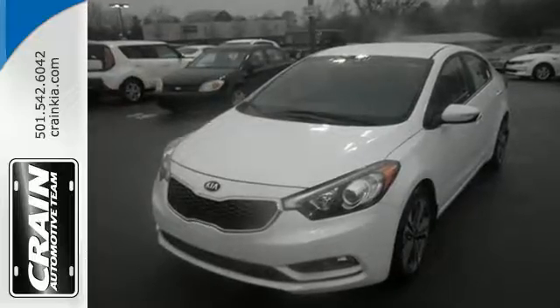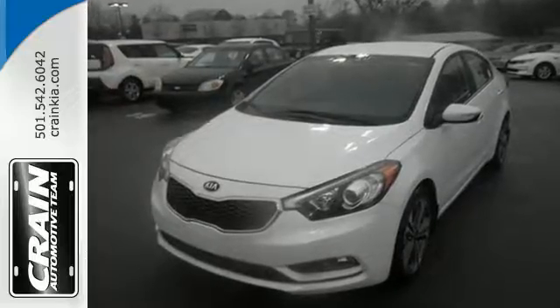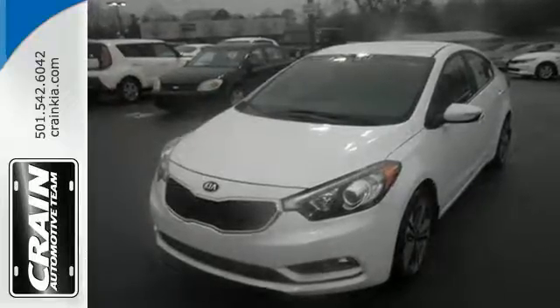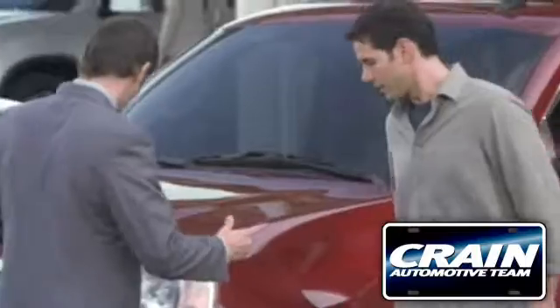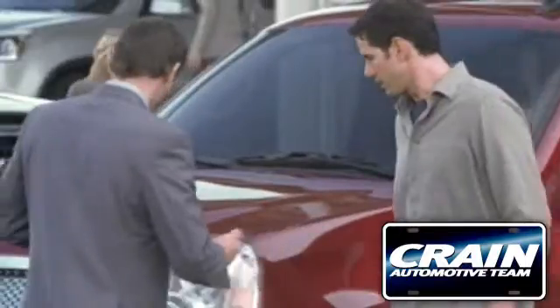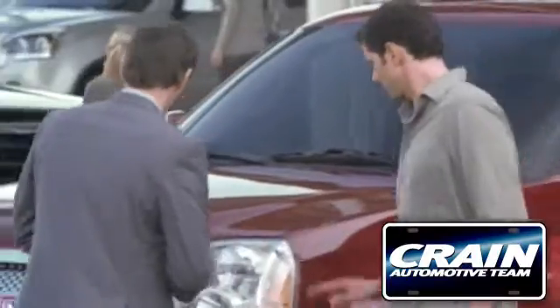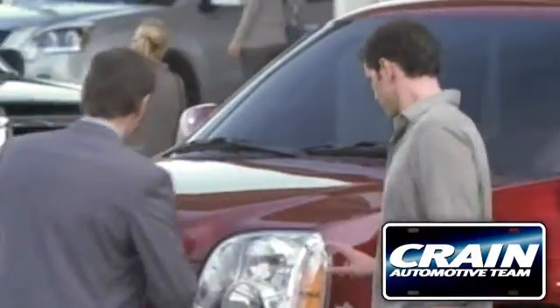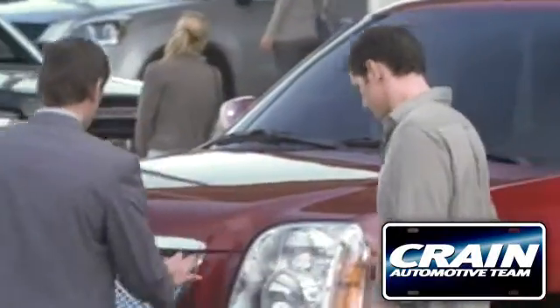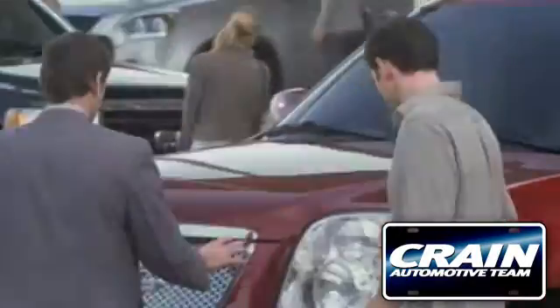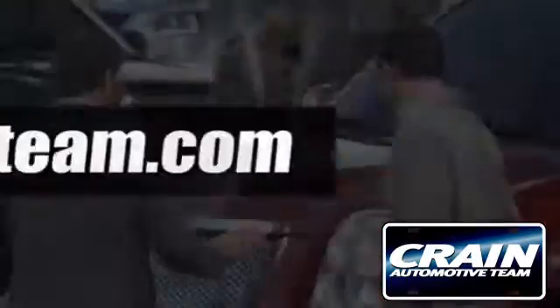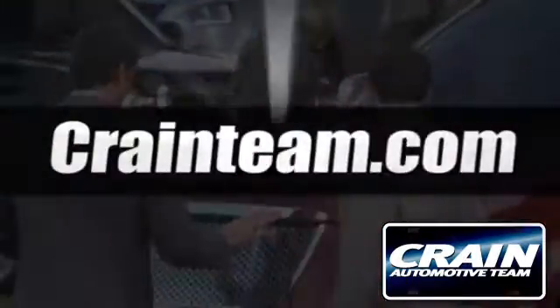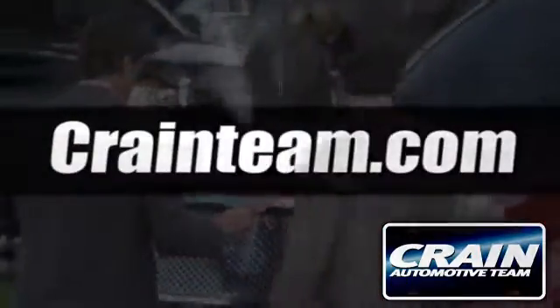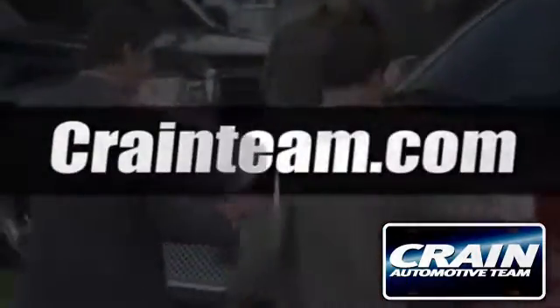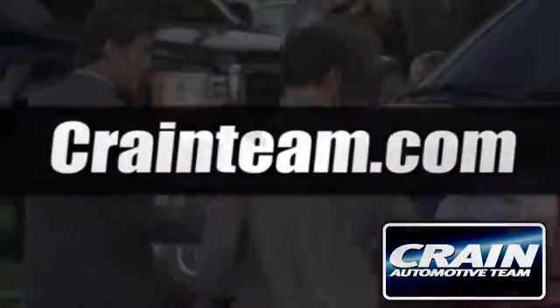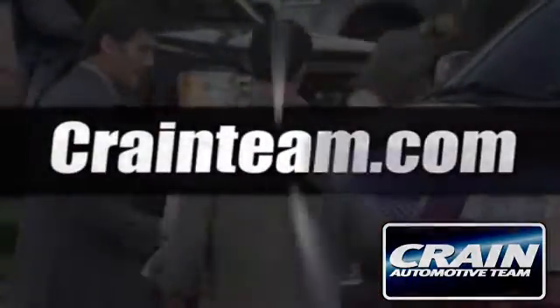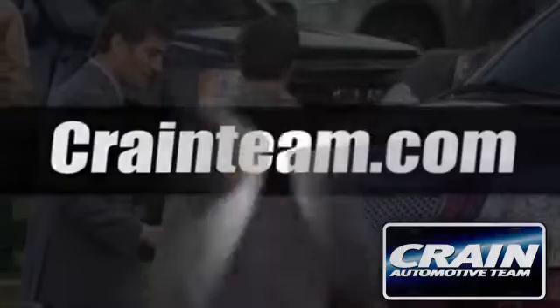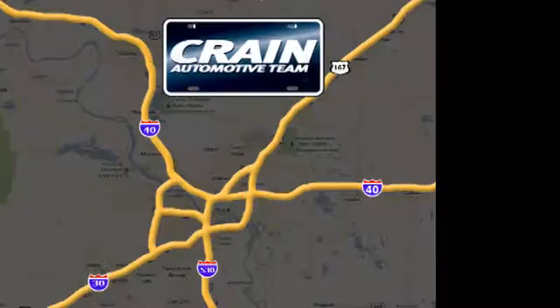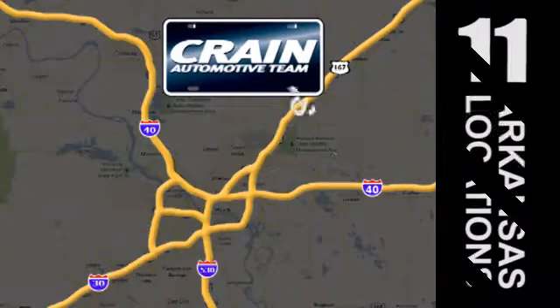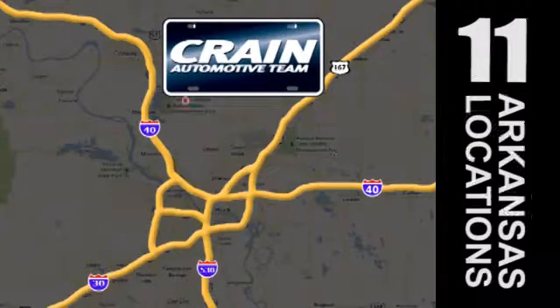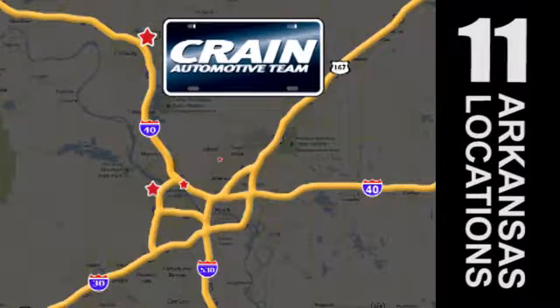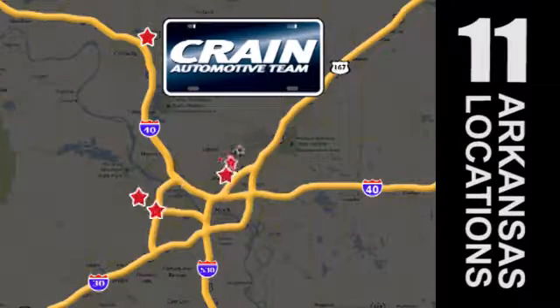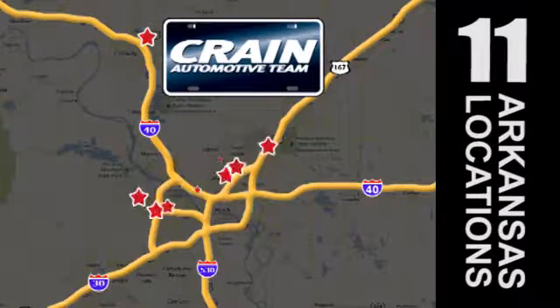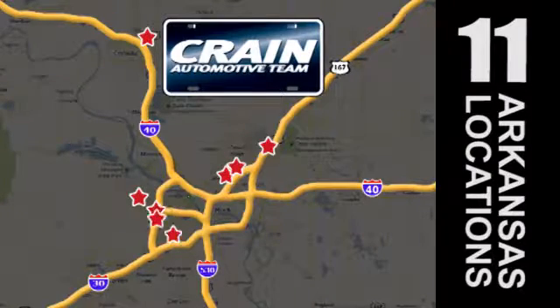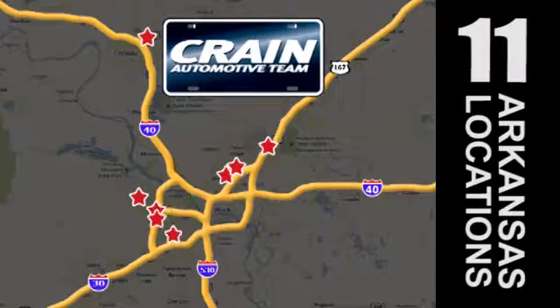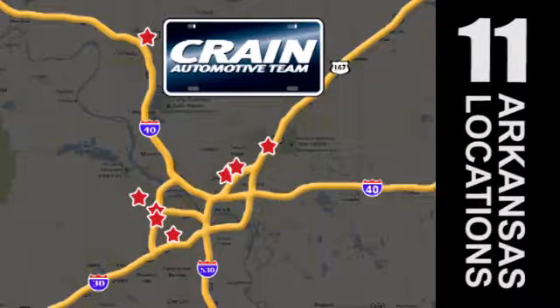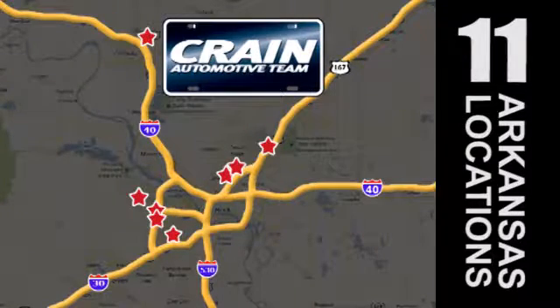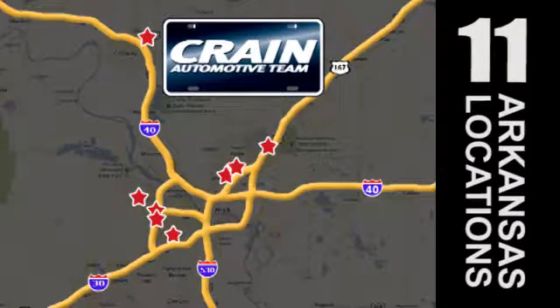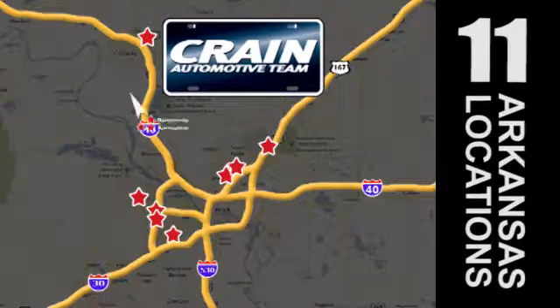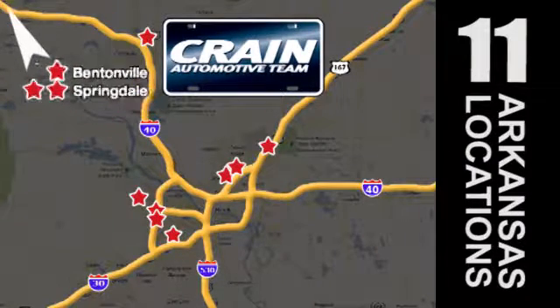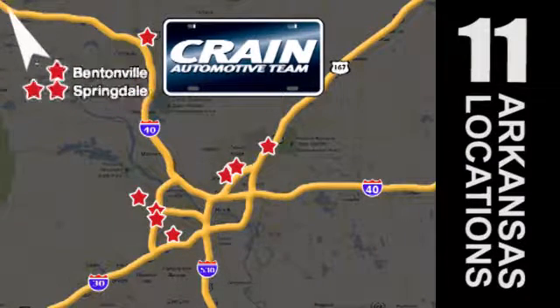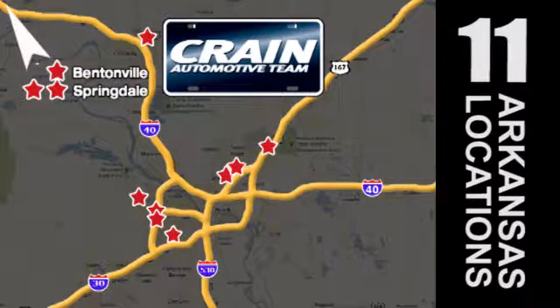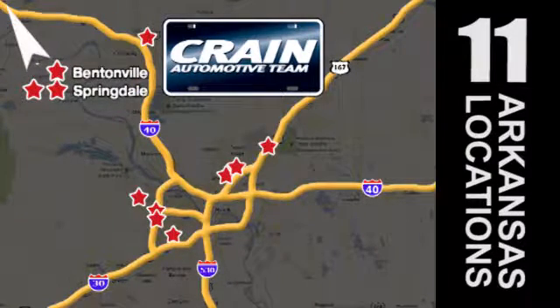Visit us anytime at cranetream.com. Go, go, go — Crane Team's got them. Cranetream.com.